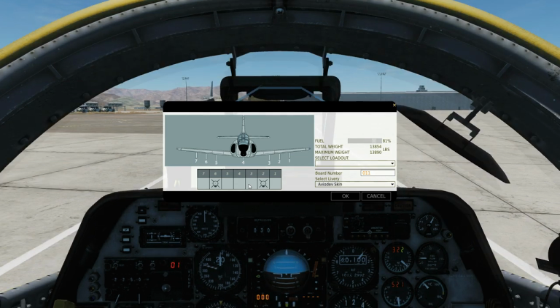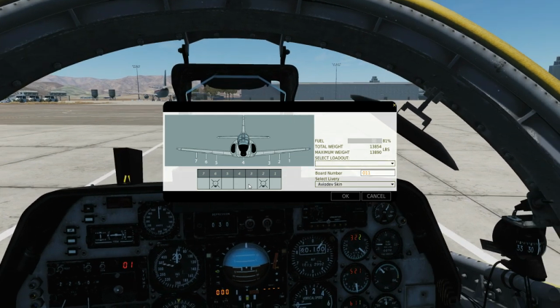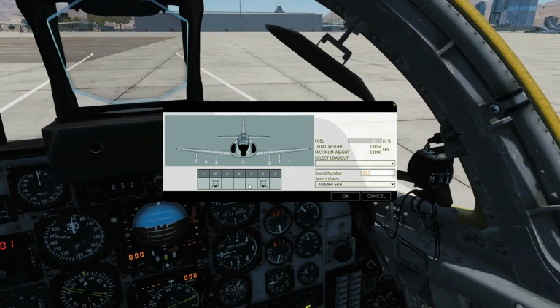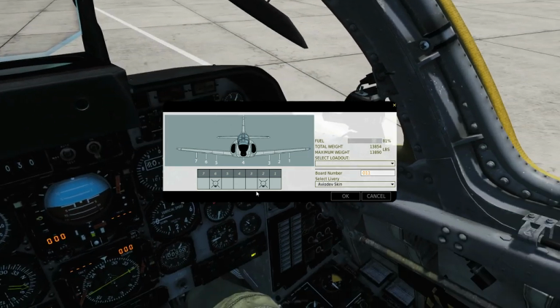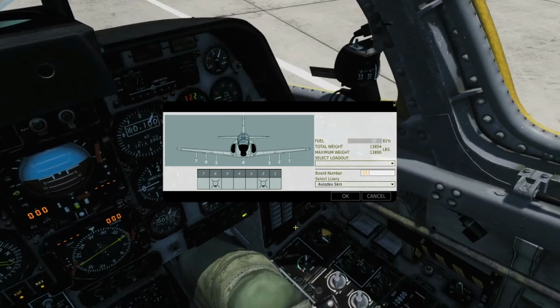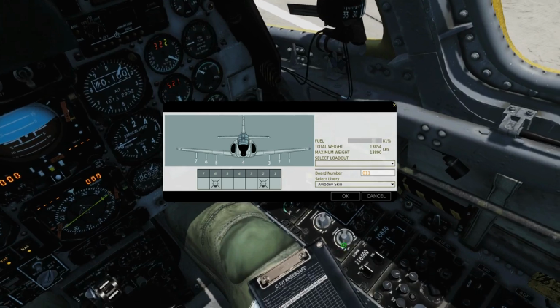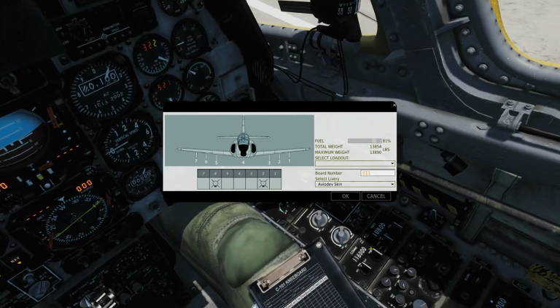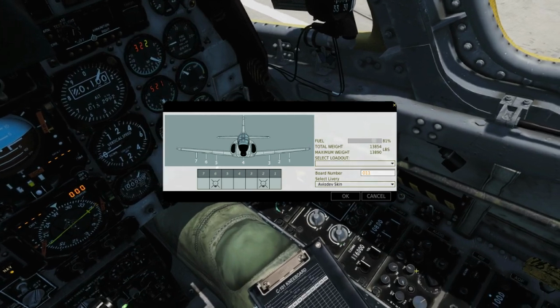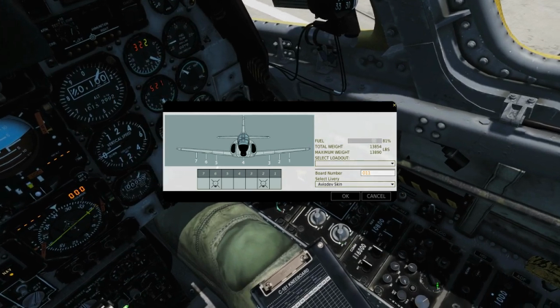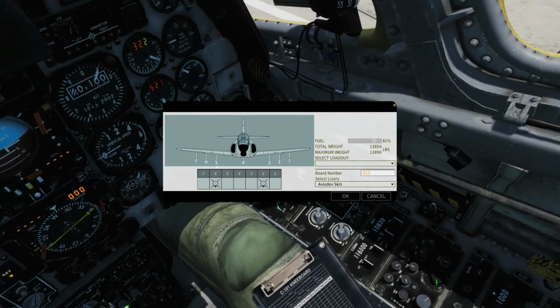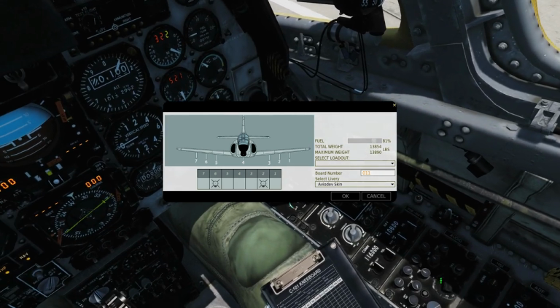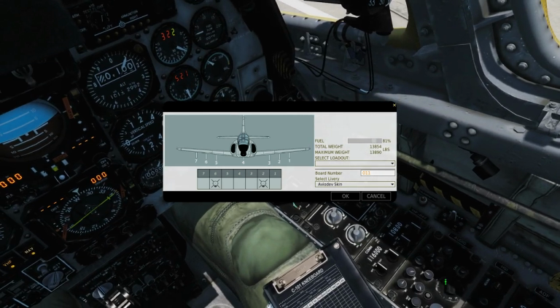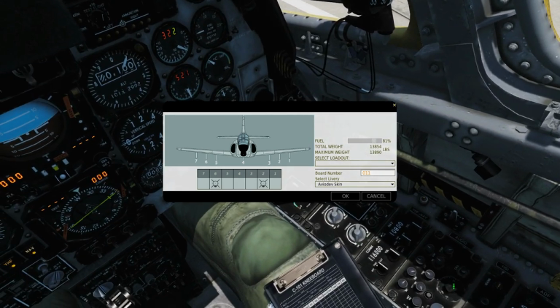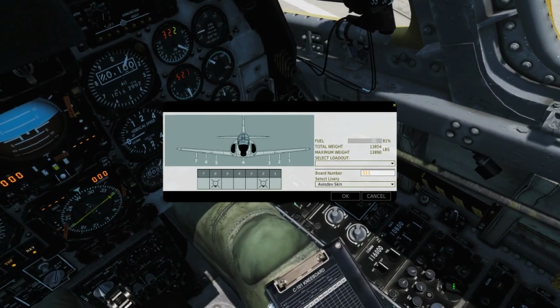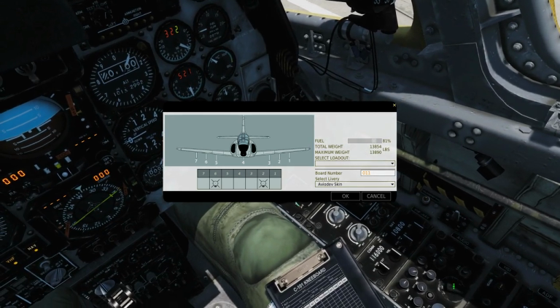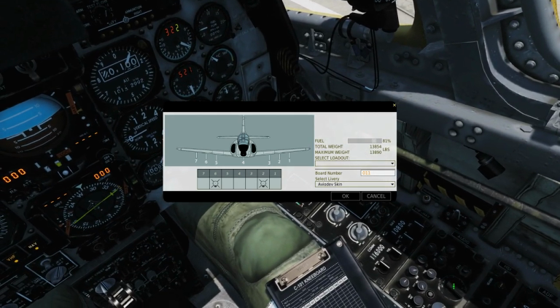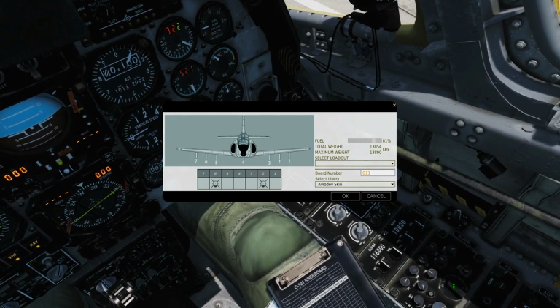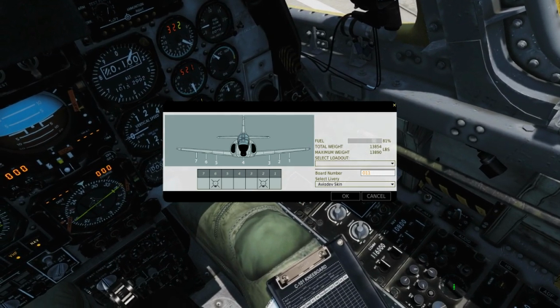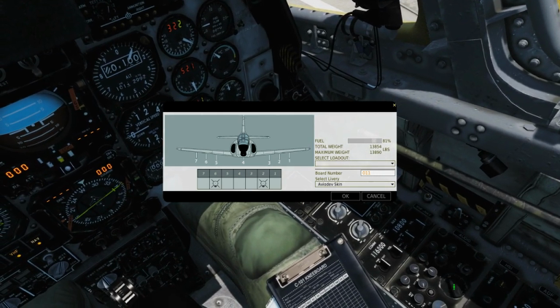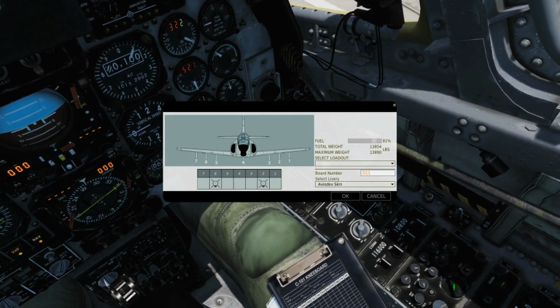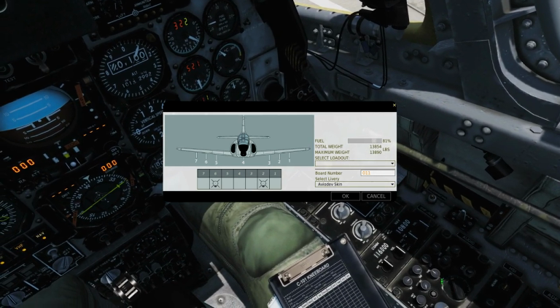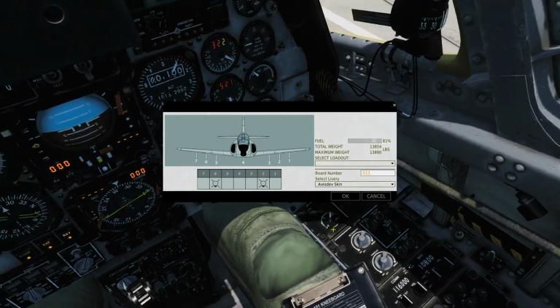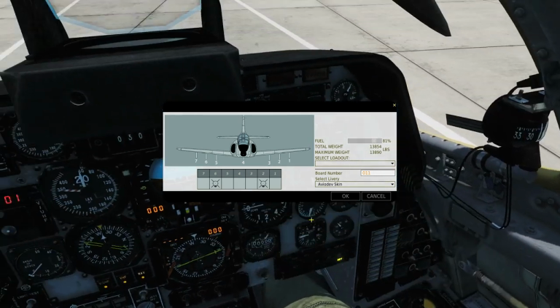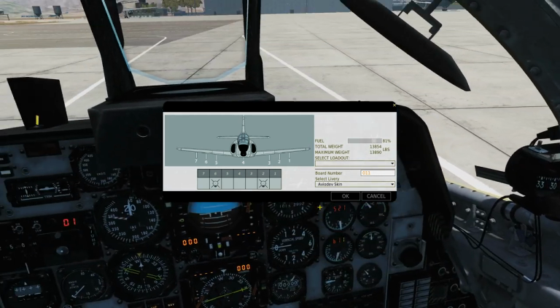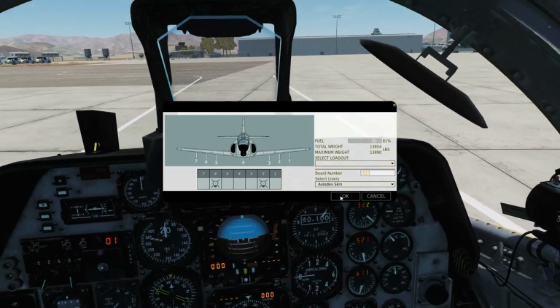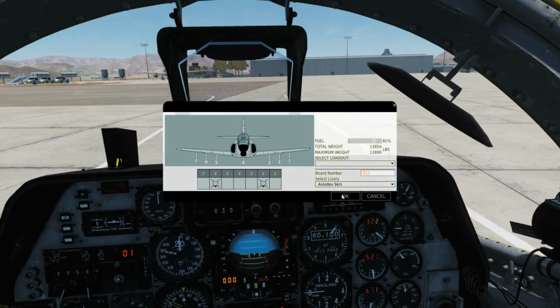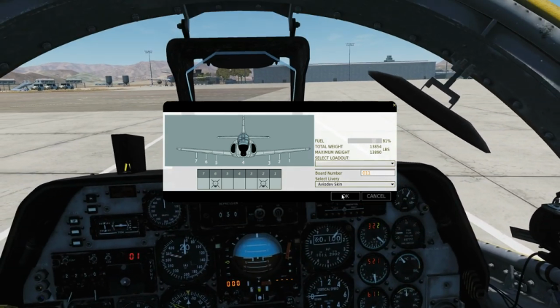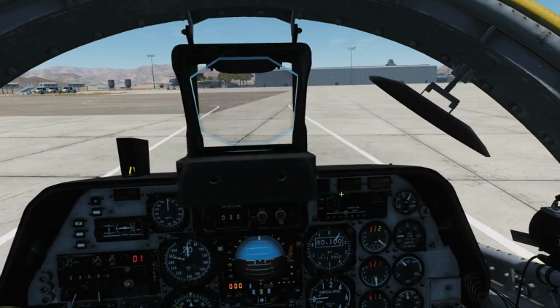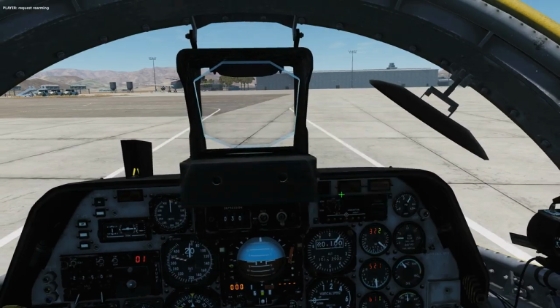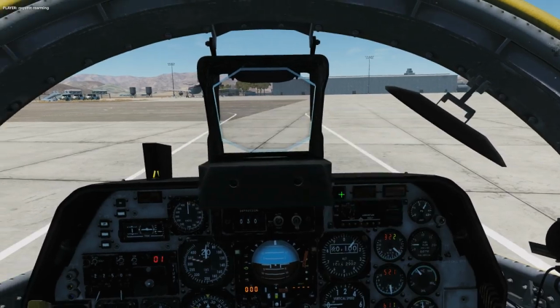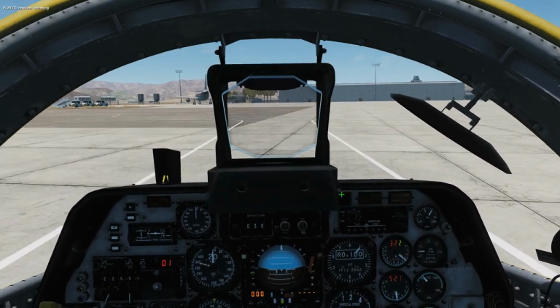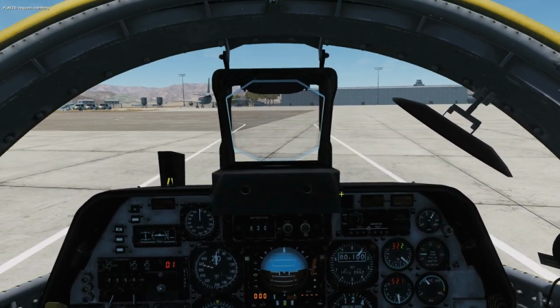Before we arm up, remember to set our comms knob here to INT intercom so we can talk to the ground crew. Request rearming.